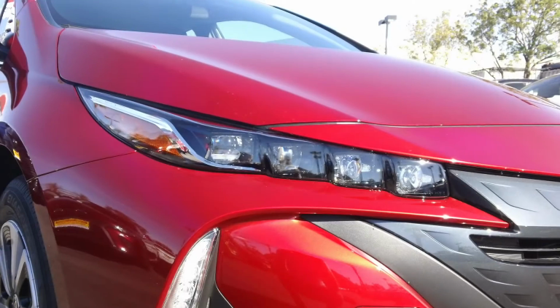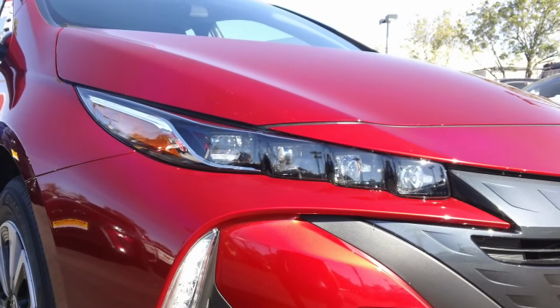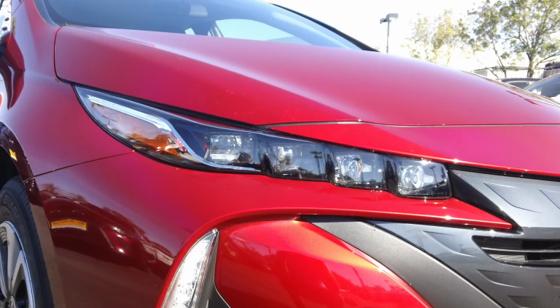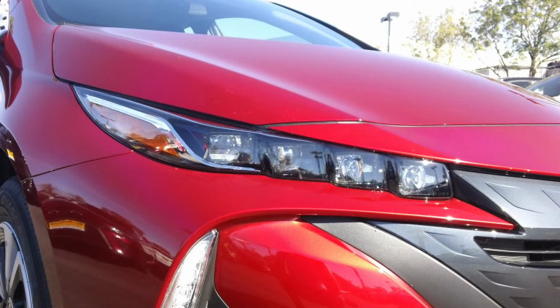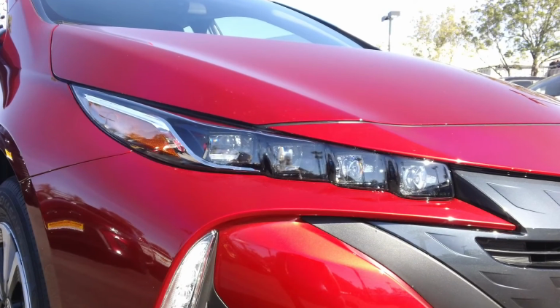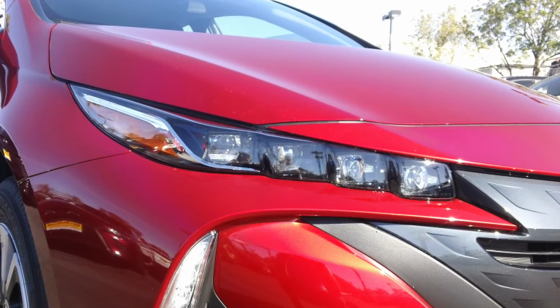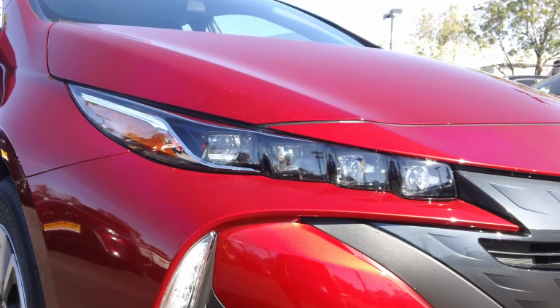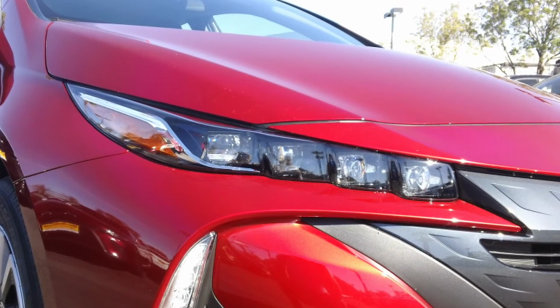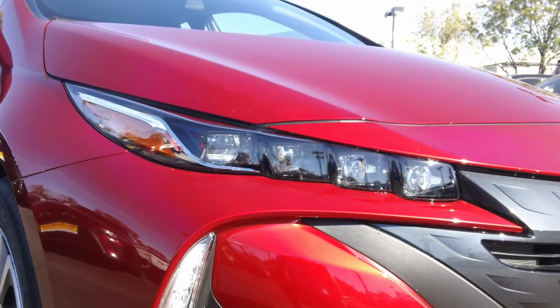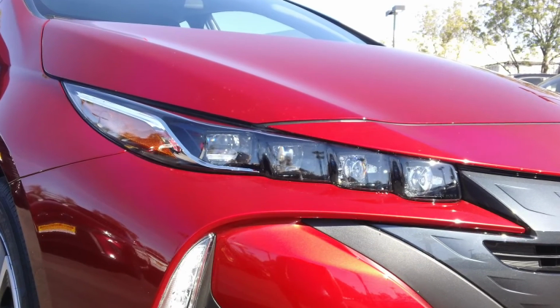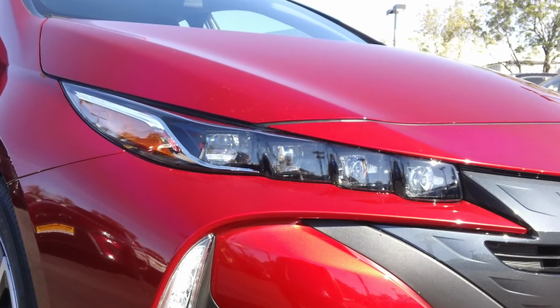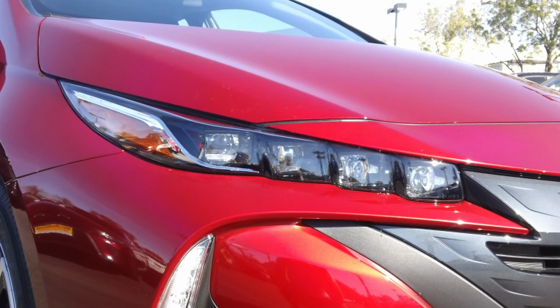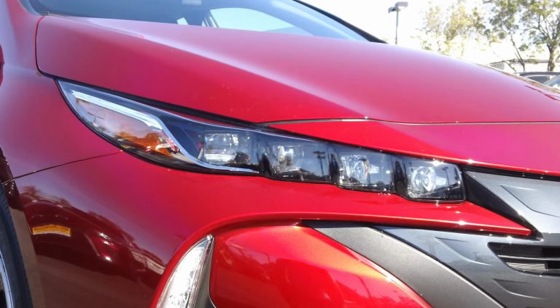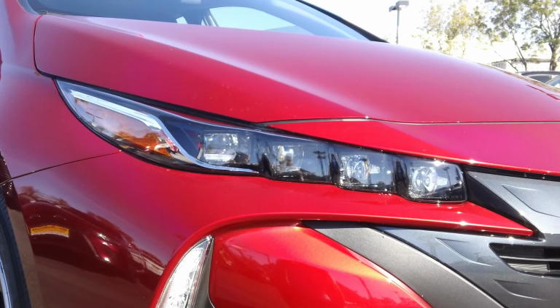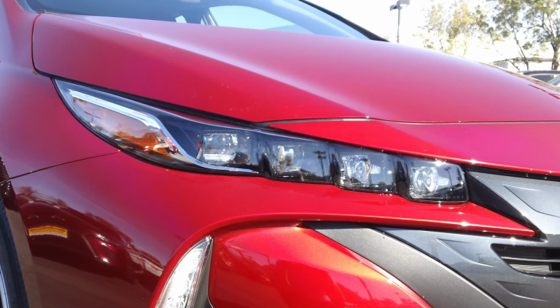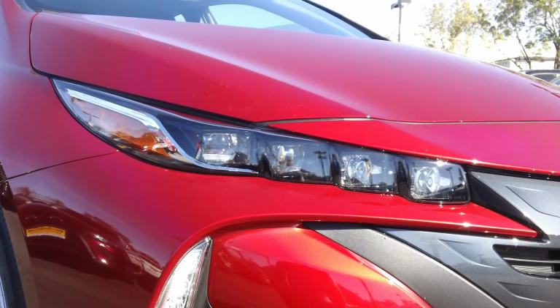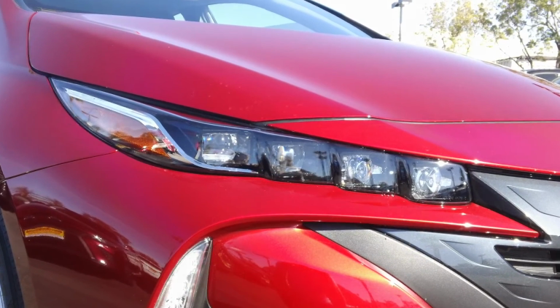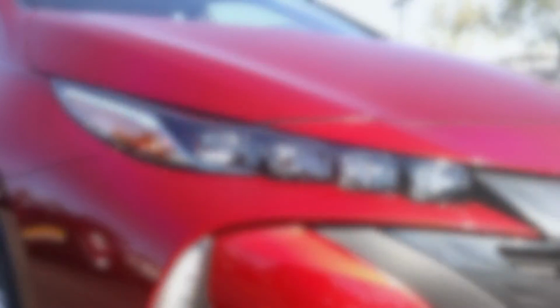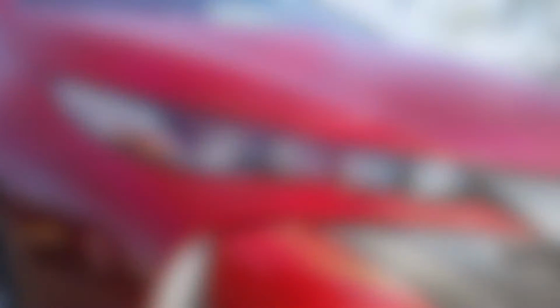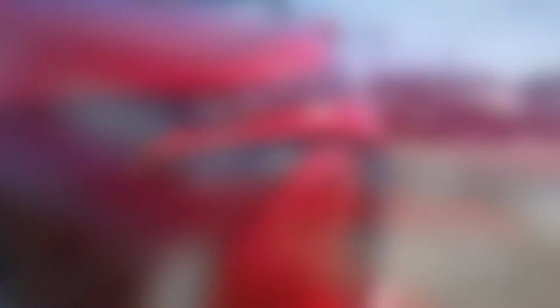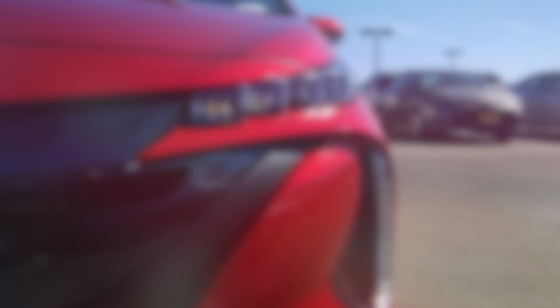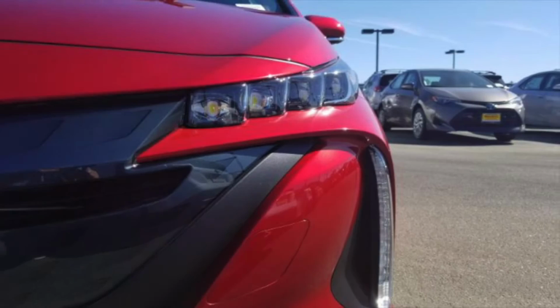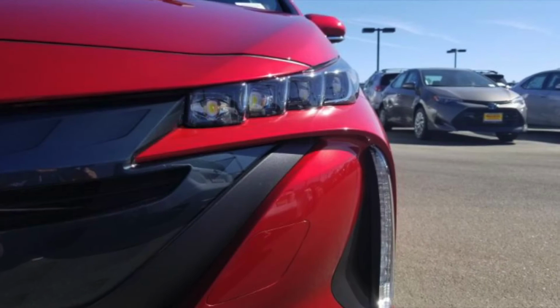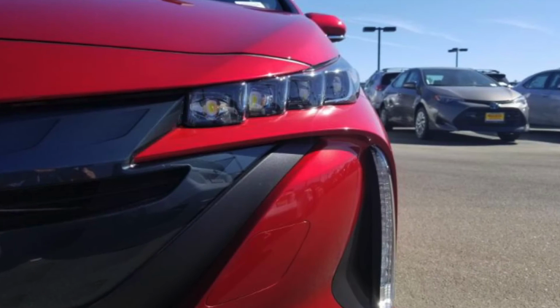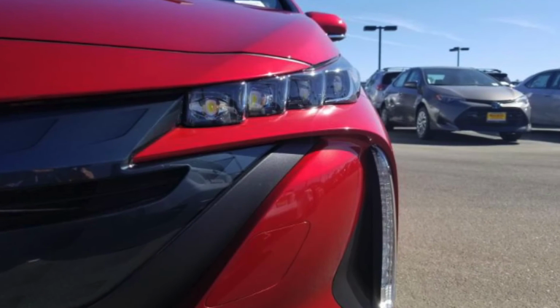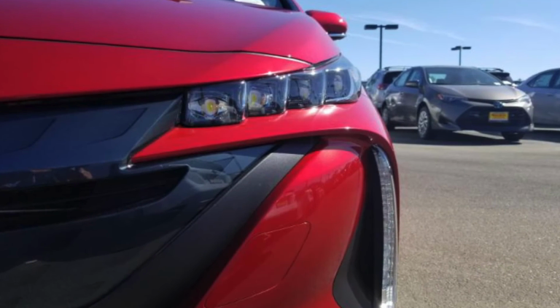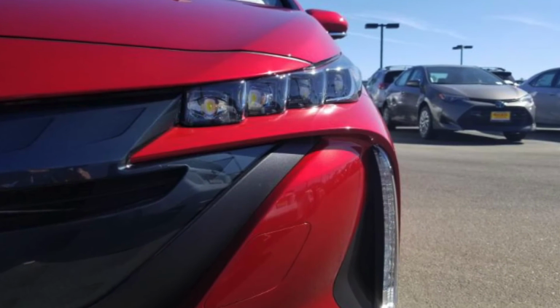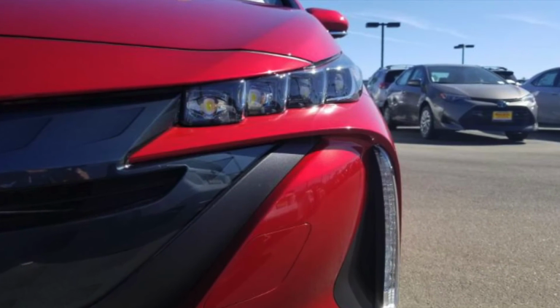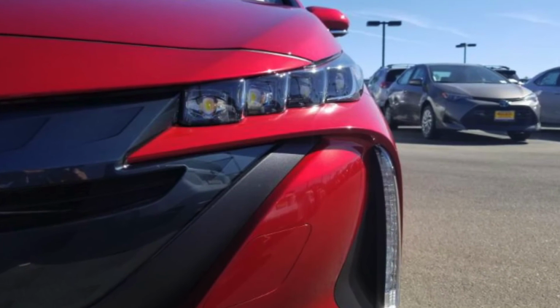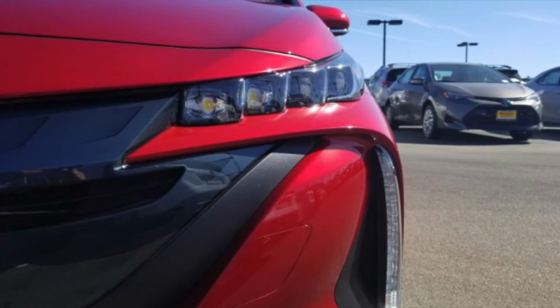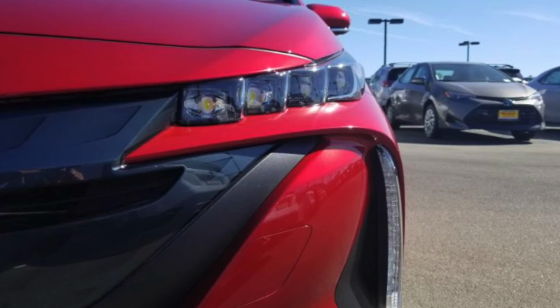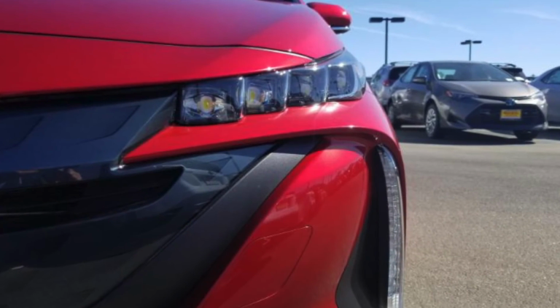You'll also notice quad LED halogen headlights, which offer higher visibility.